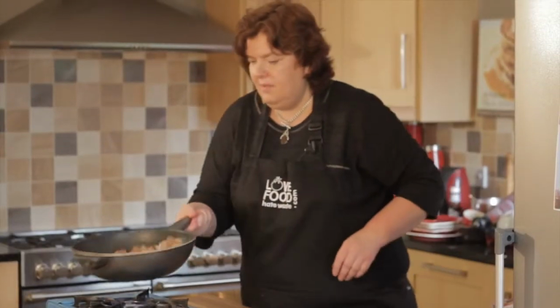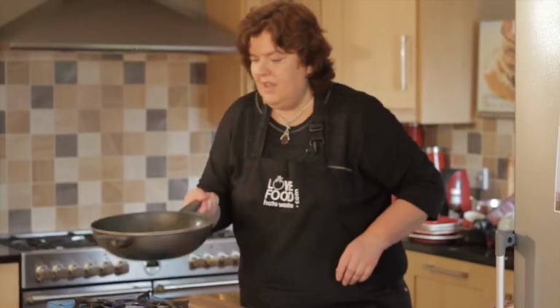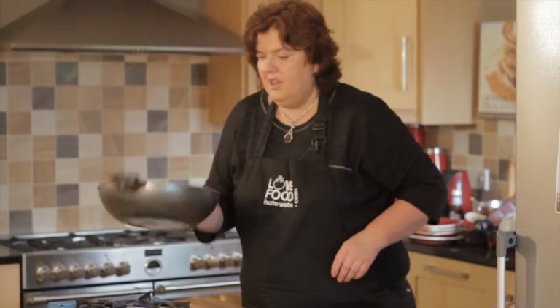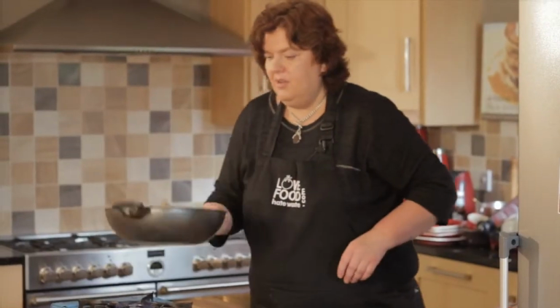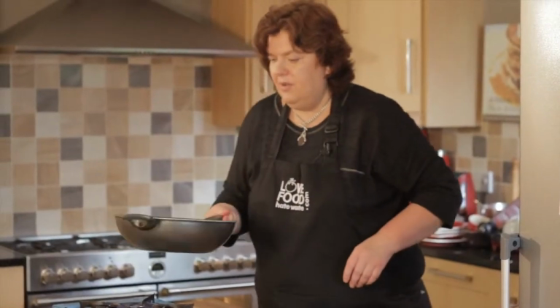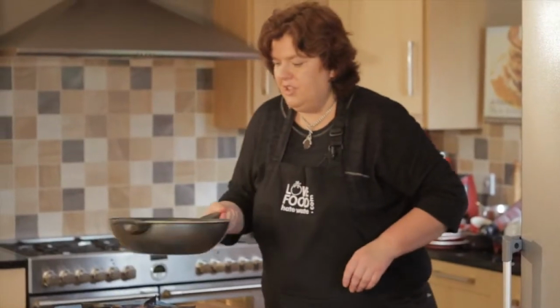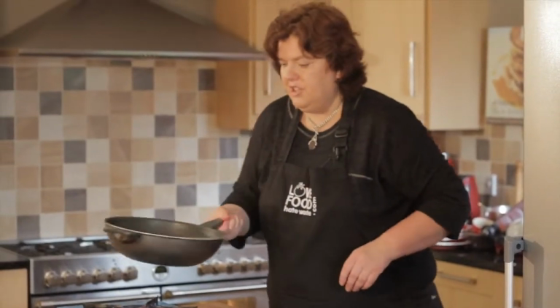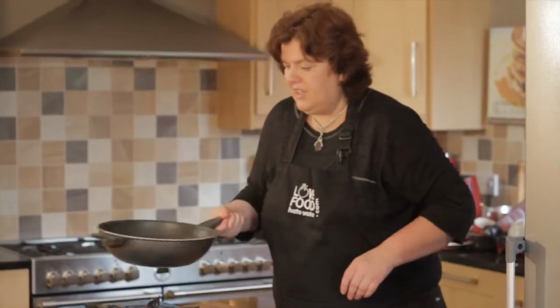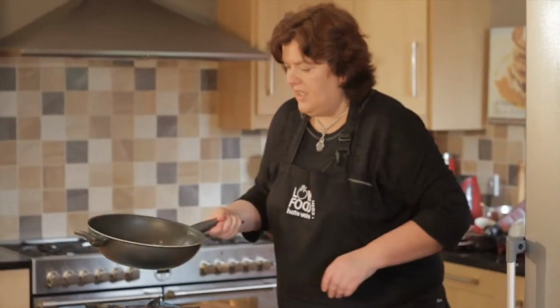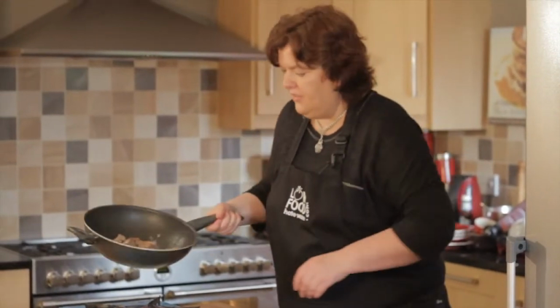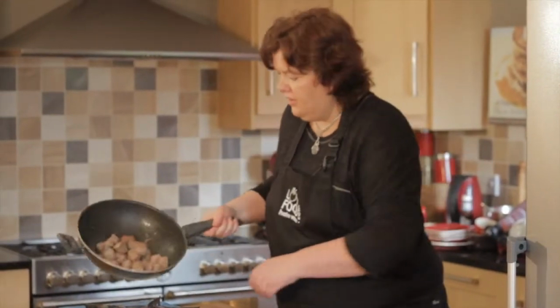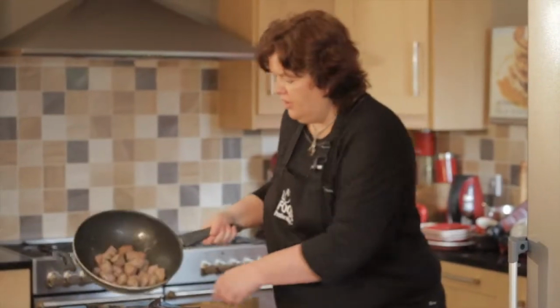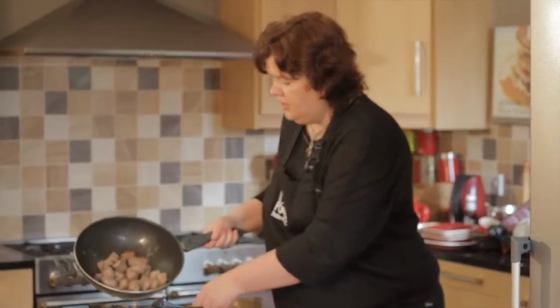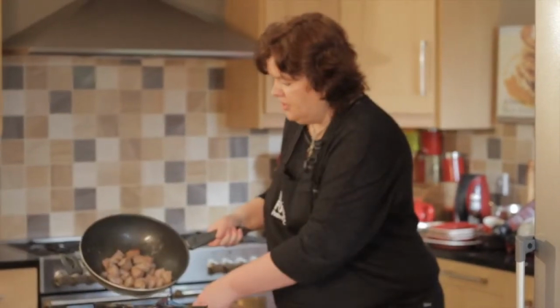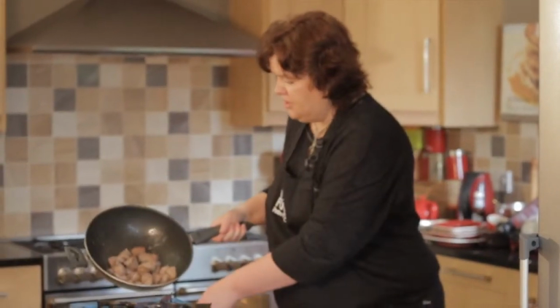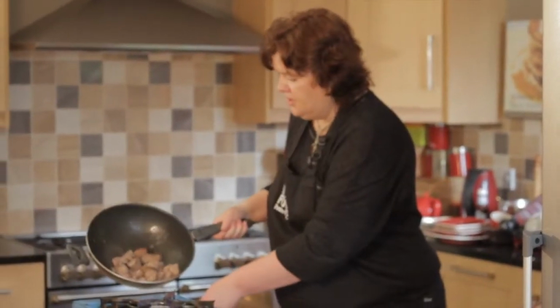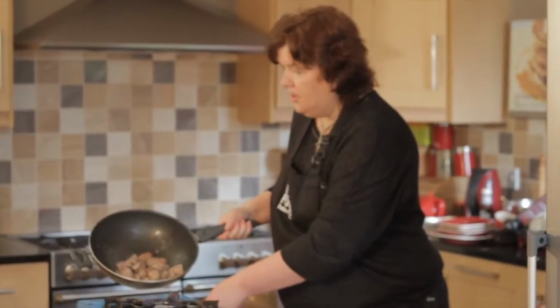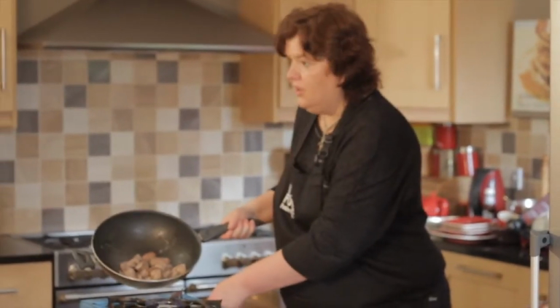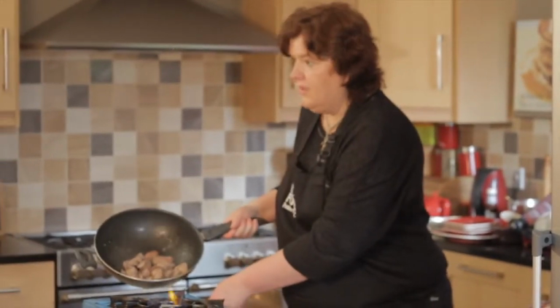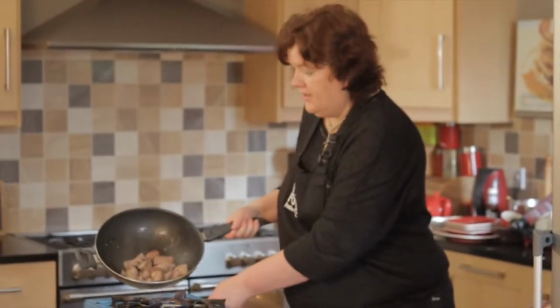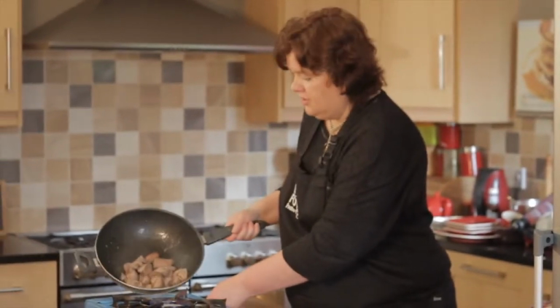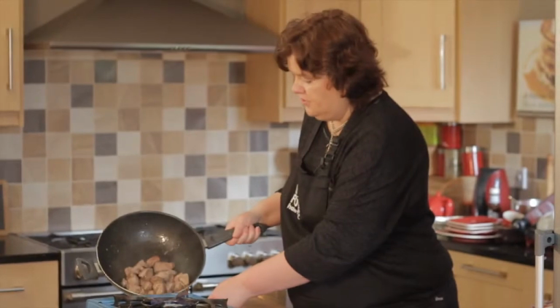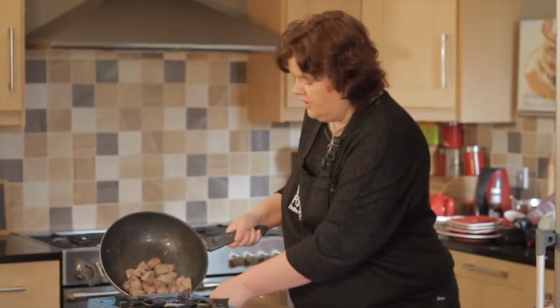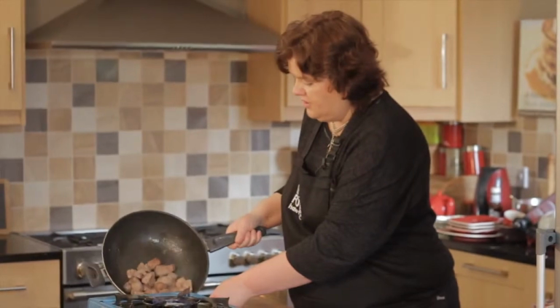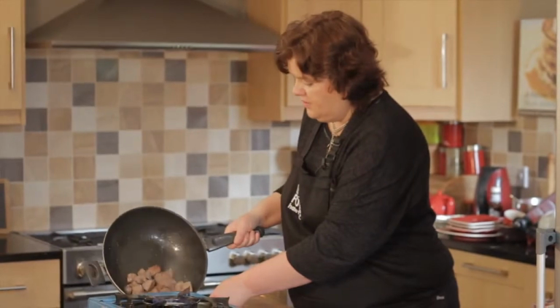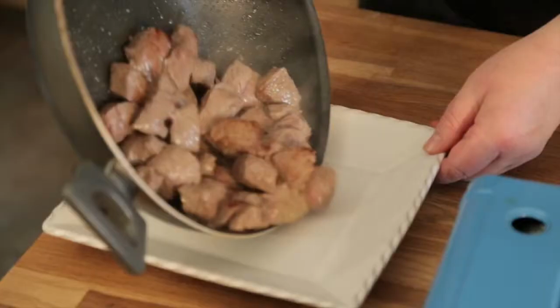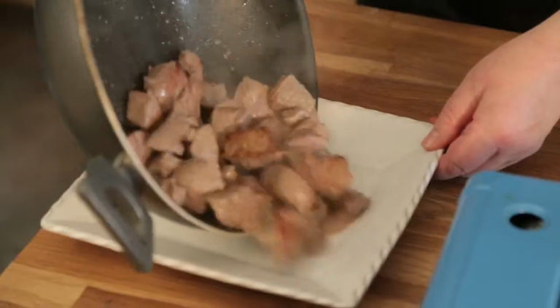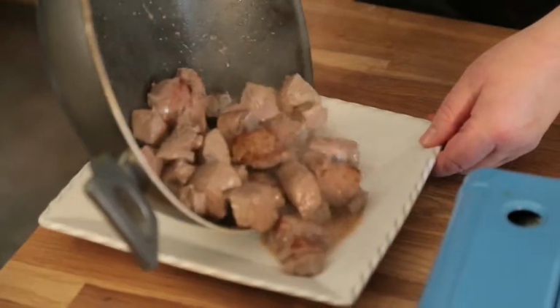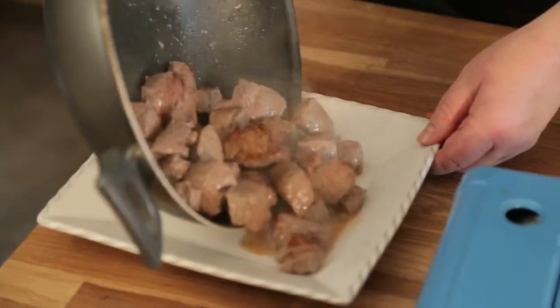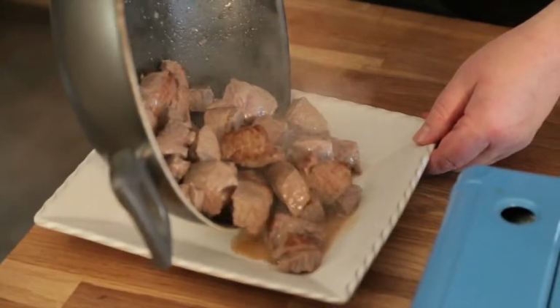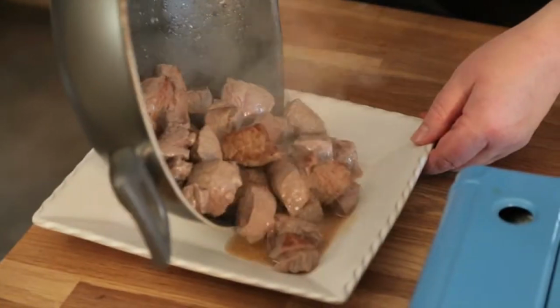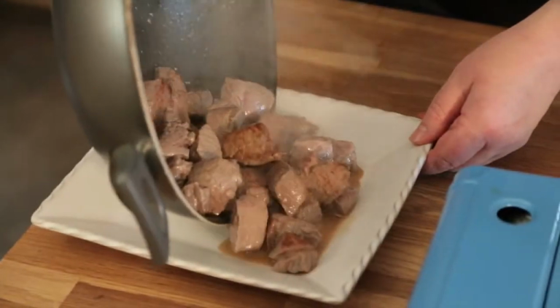With the meat now, what we want to do is take everything — all the juices, all the meat — just put it onto a plate and set it aside.